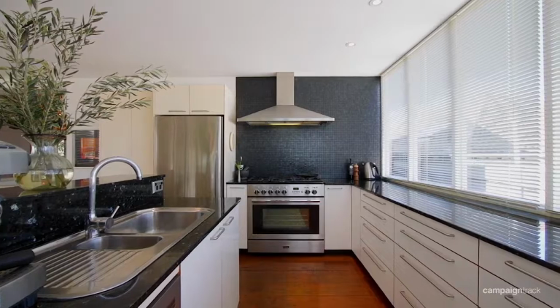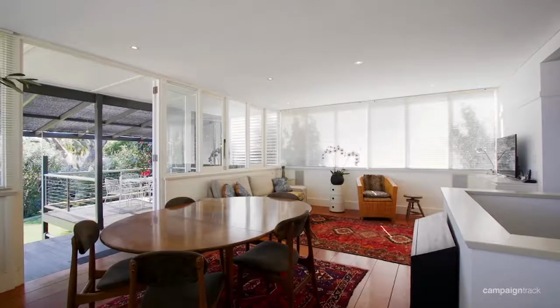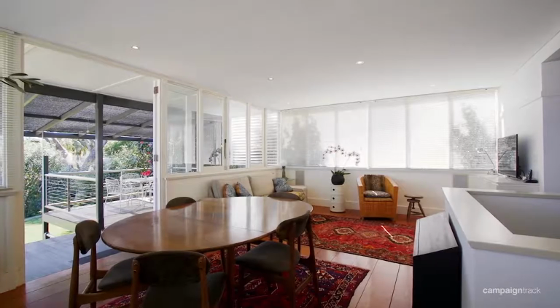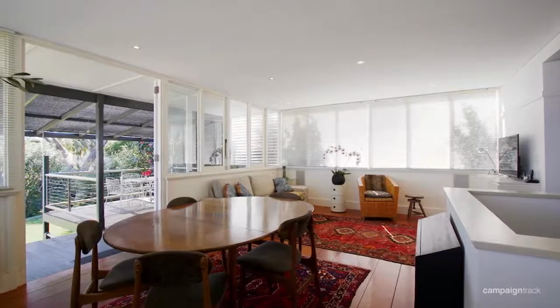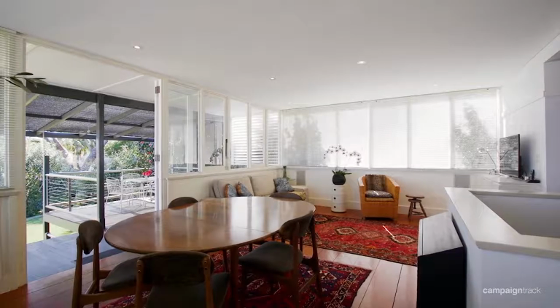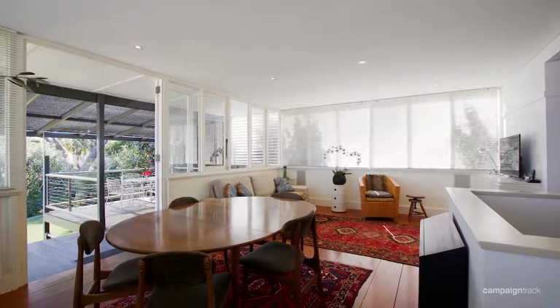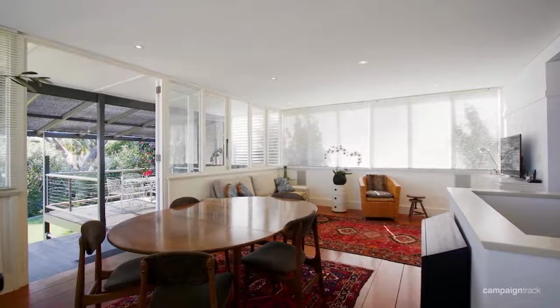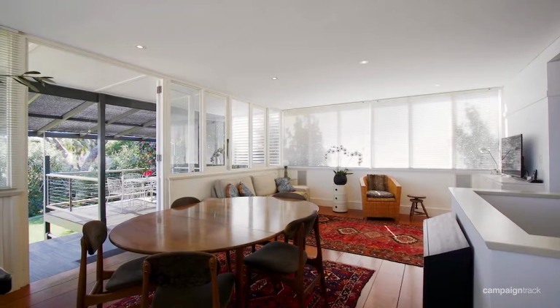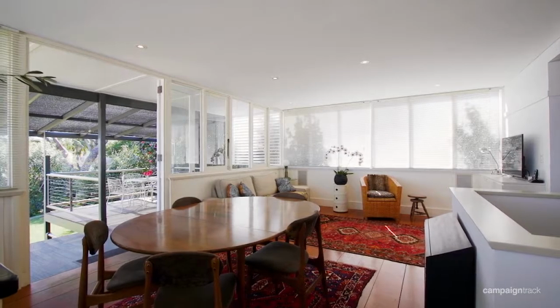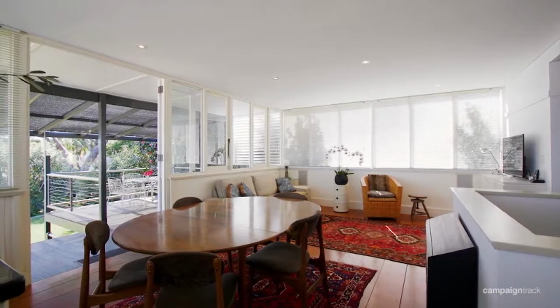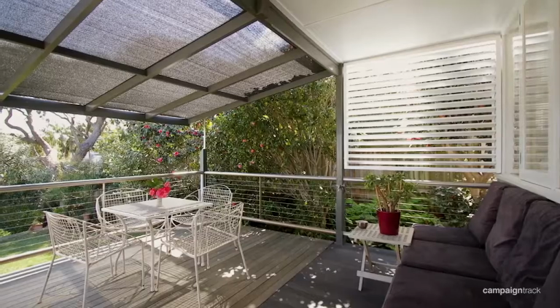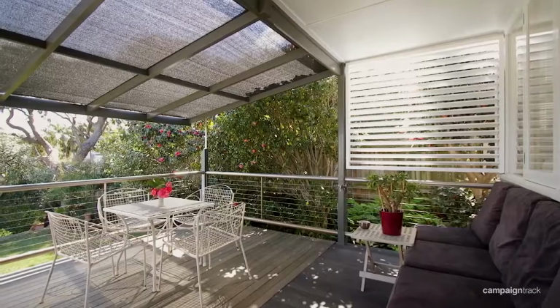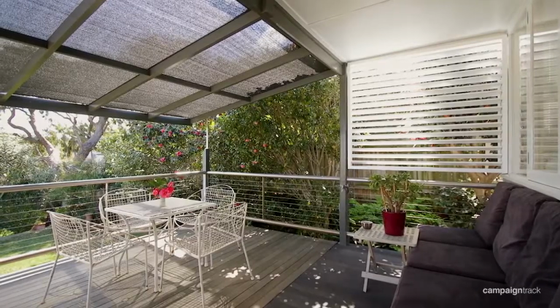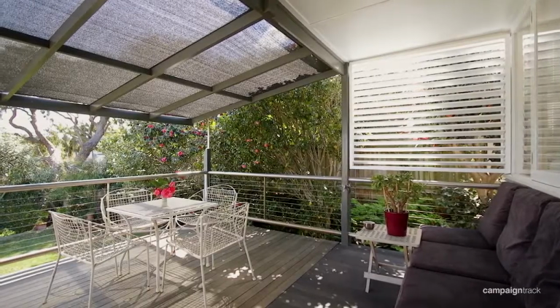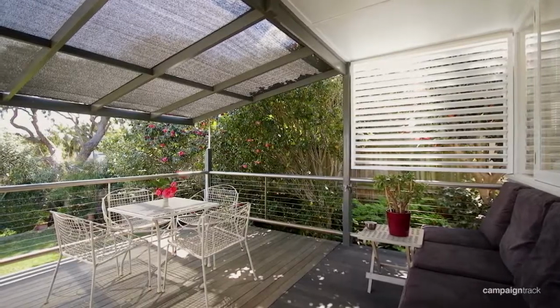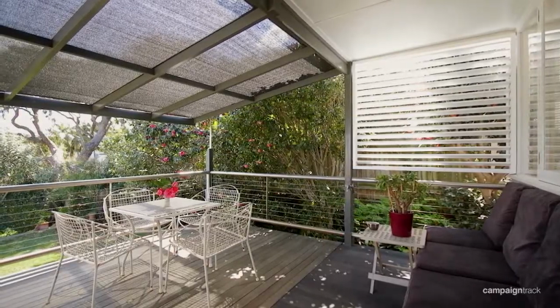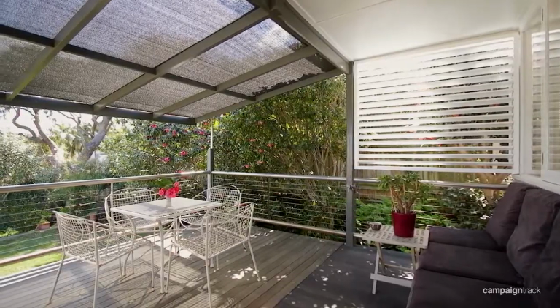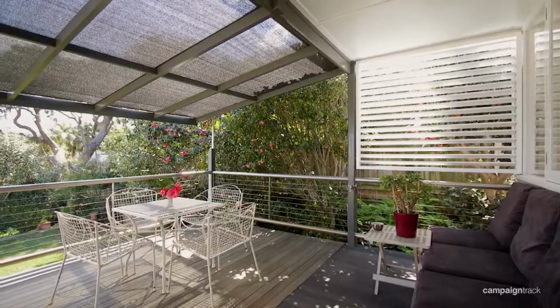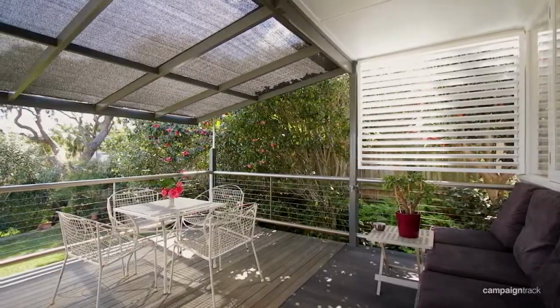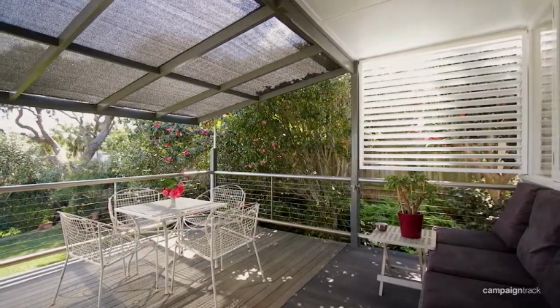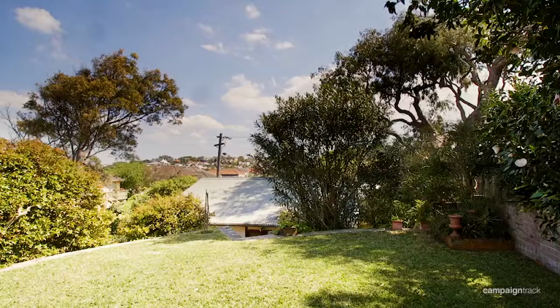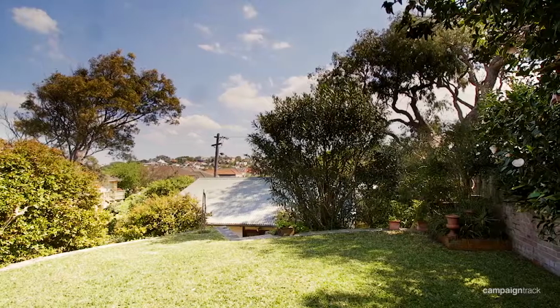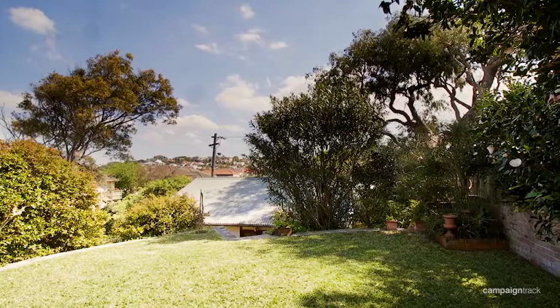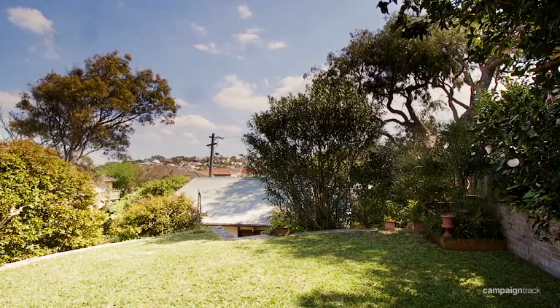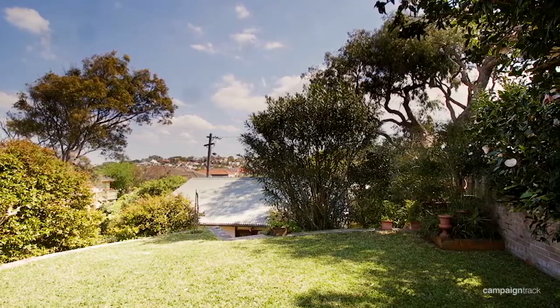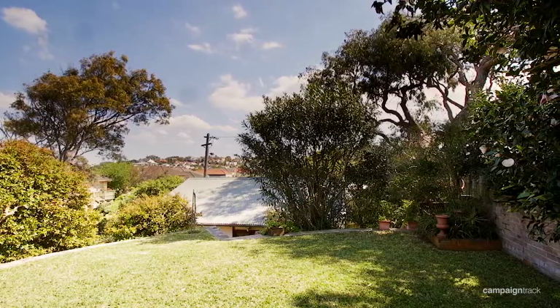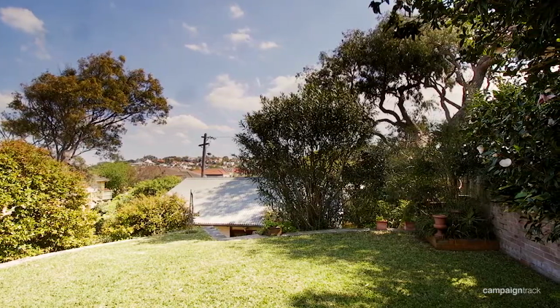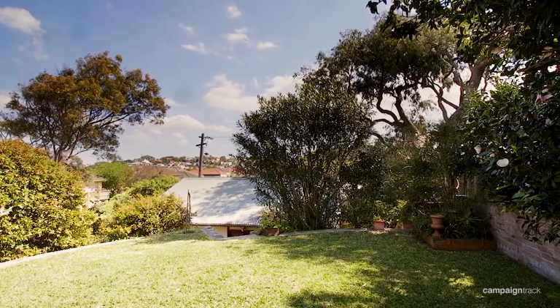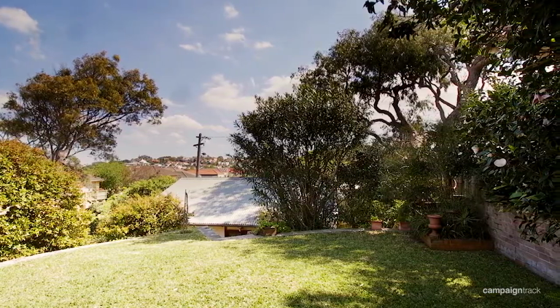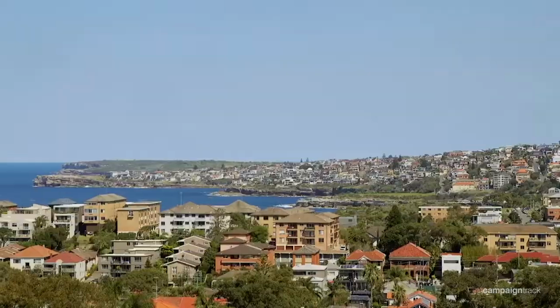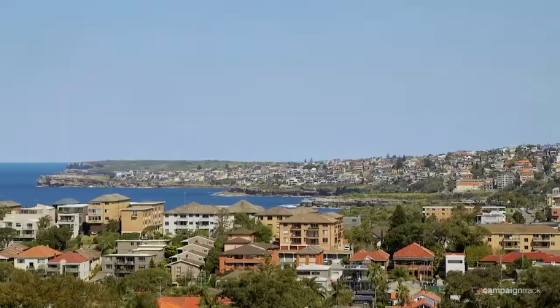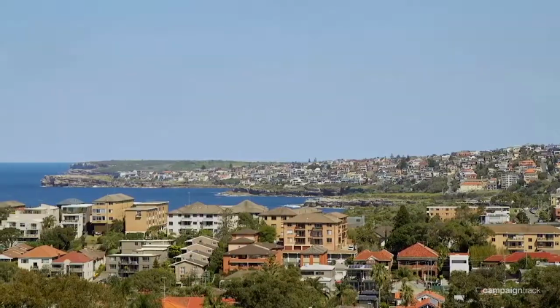This whole back area opens onto a wonderful terrace area which overlooks a very sunny garden and has a wonderful valley view.